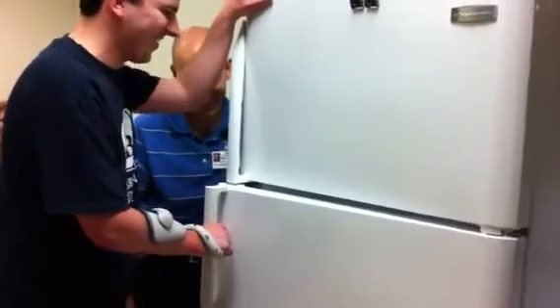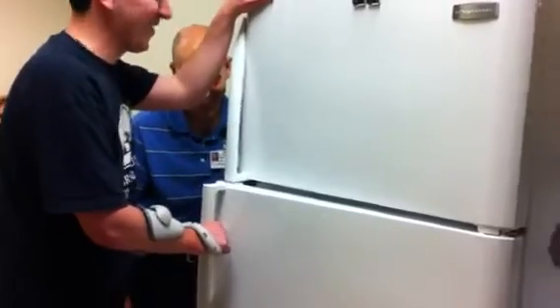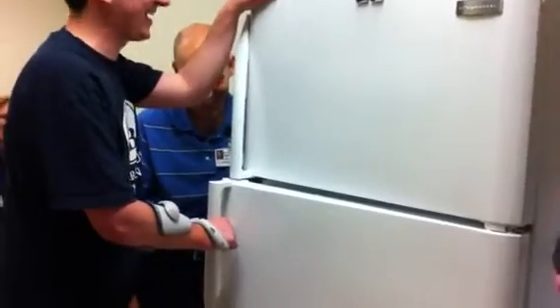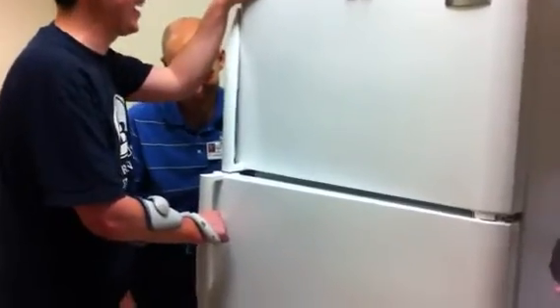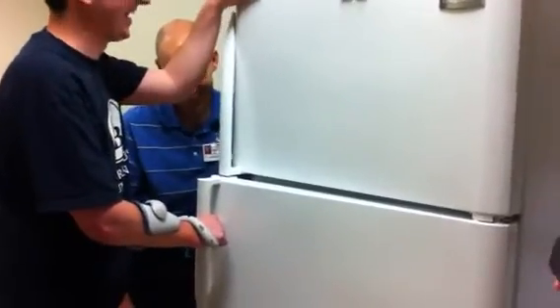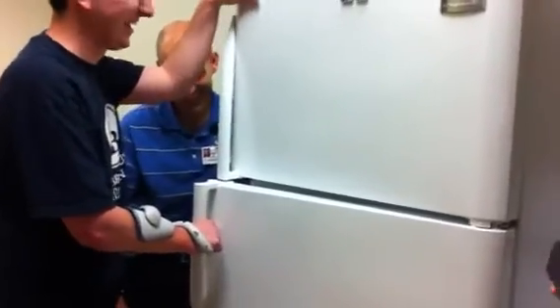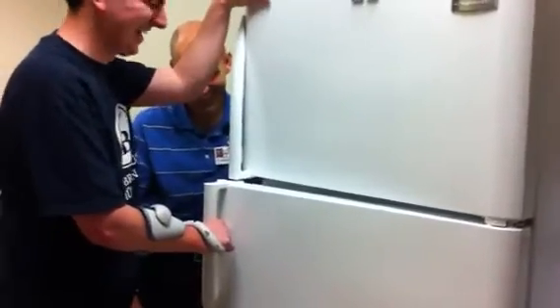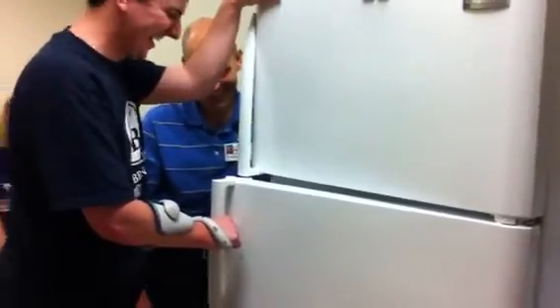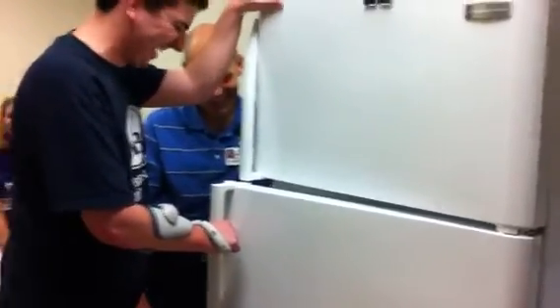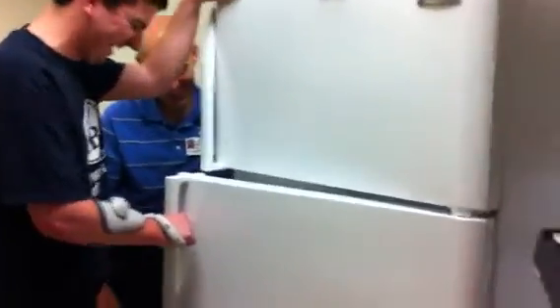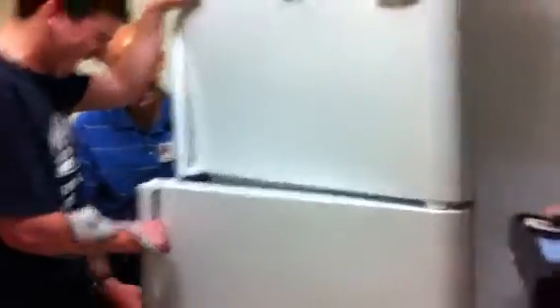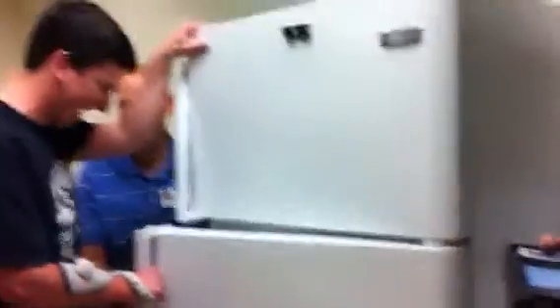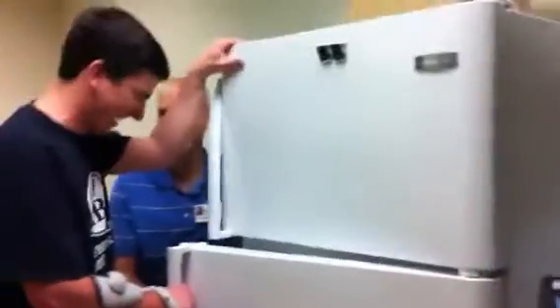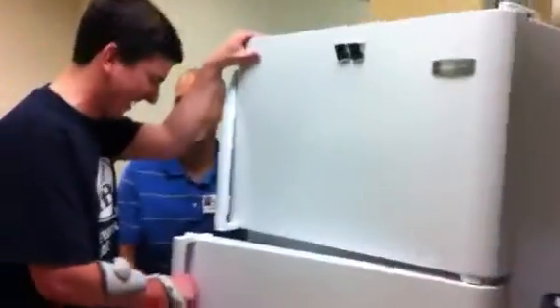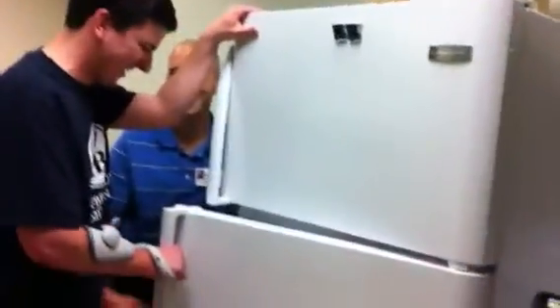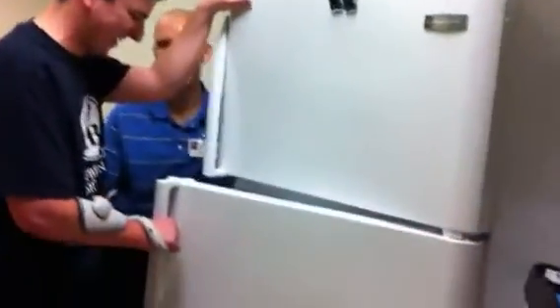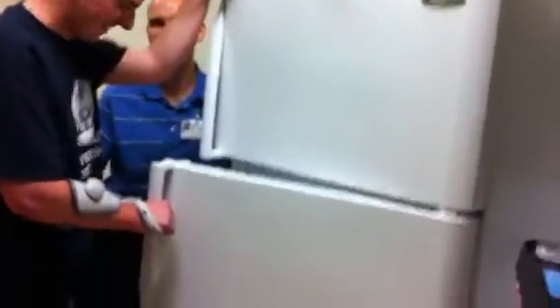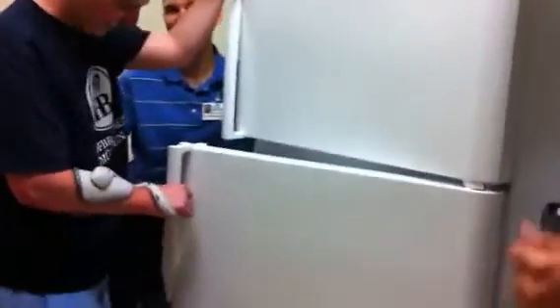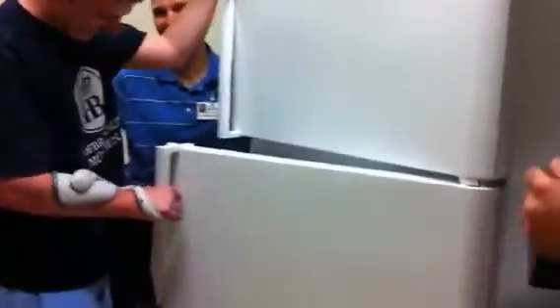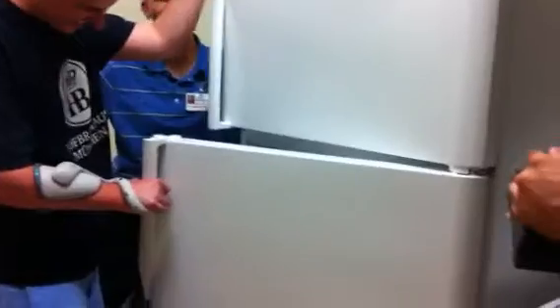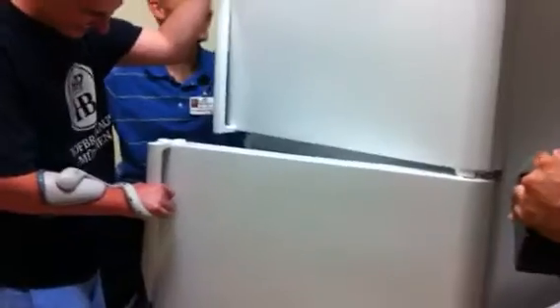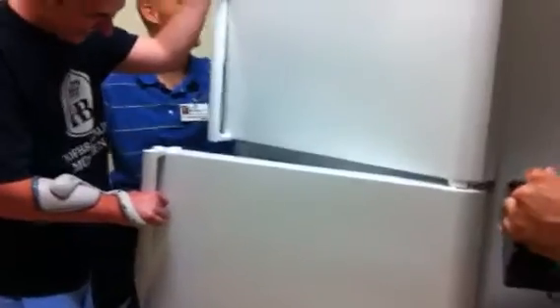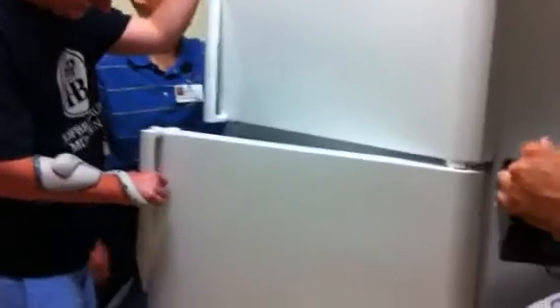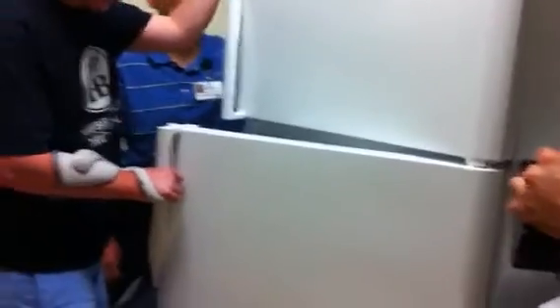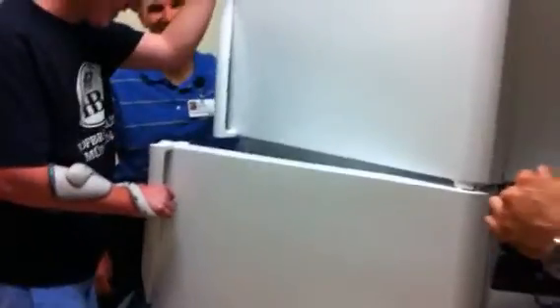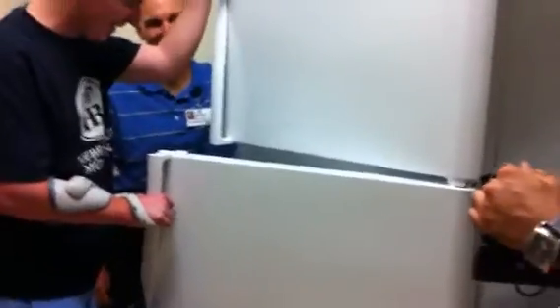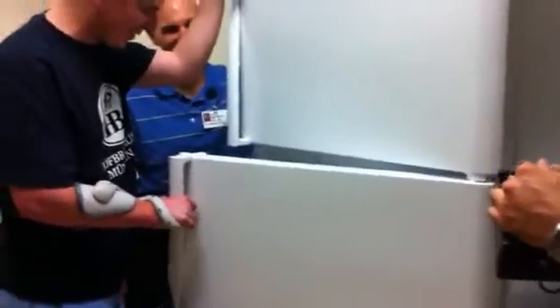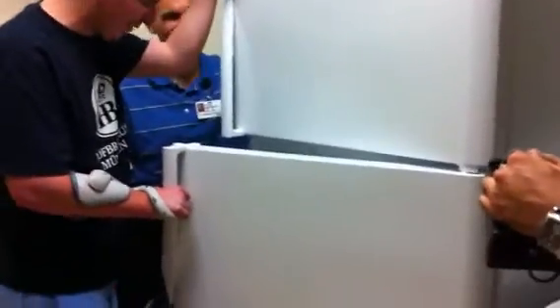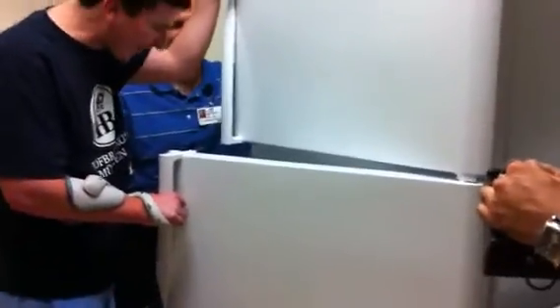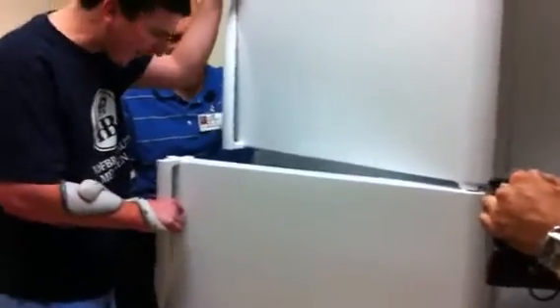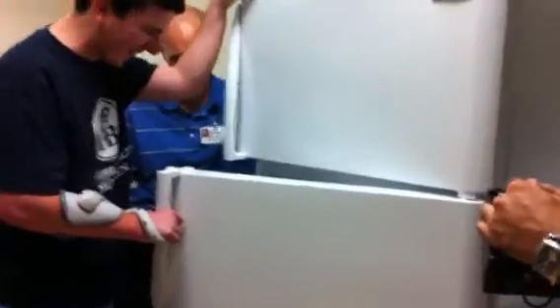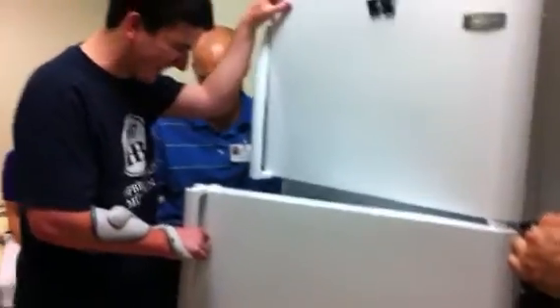Oh my god. Grab yourself a beverage. Oh wait, there isn't one. Dammit, there's nothing in there. Some water or...